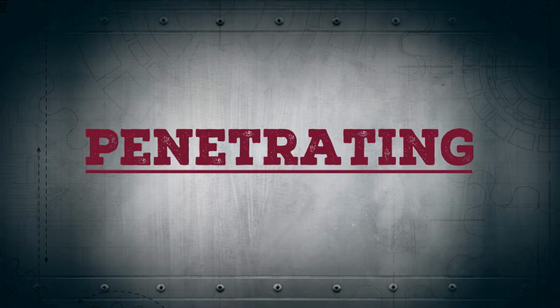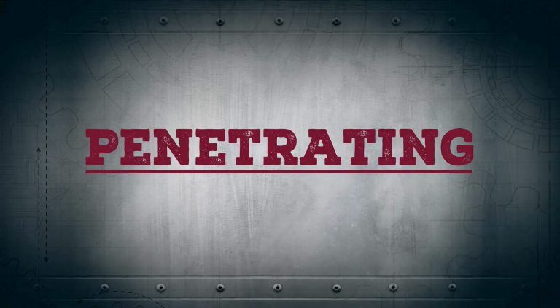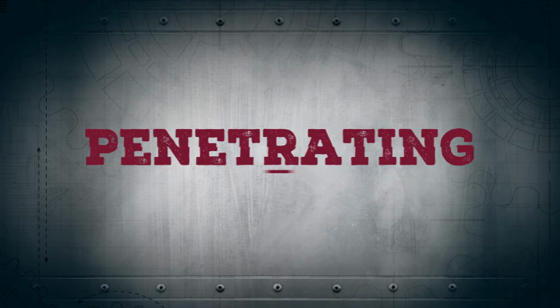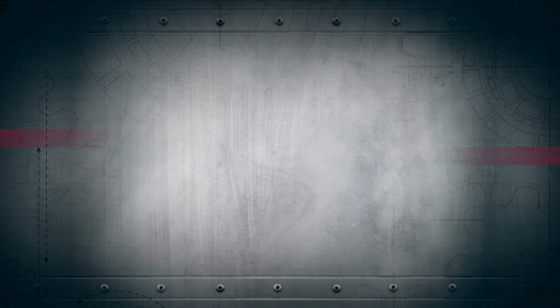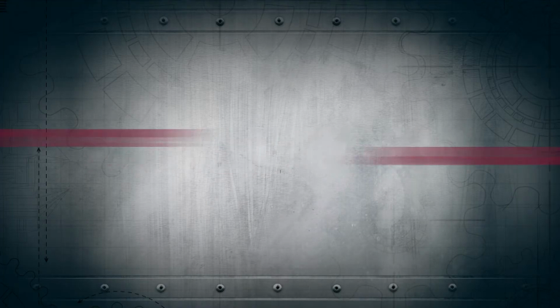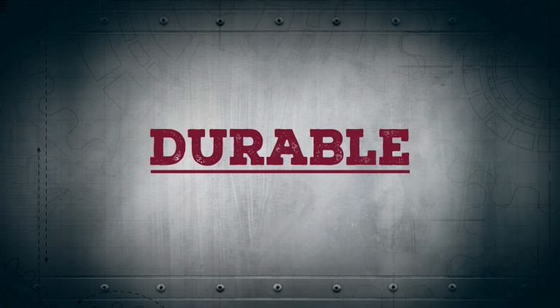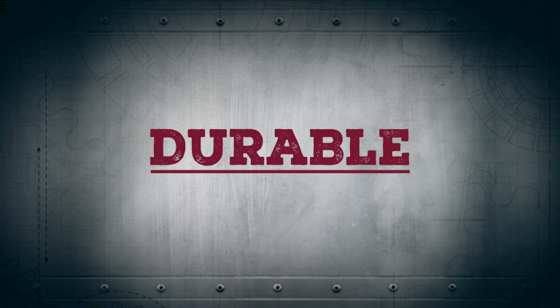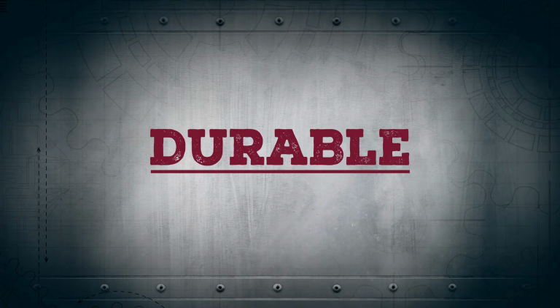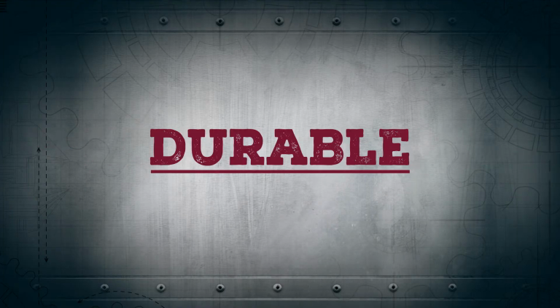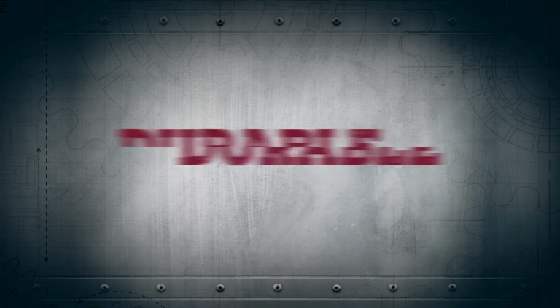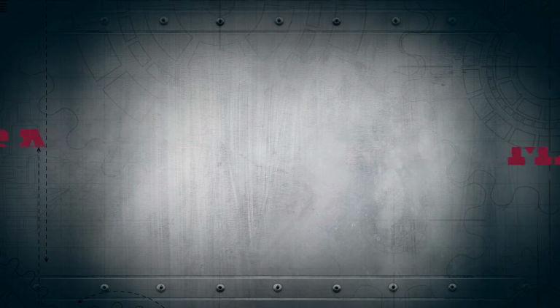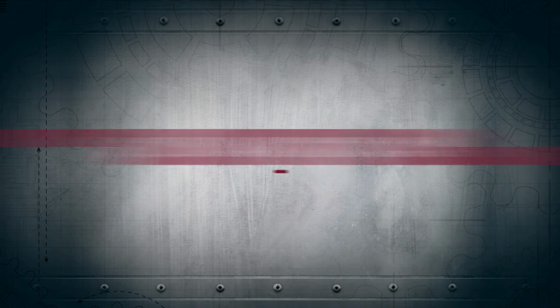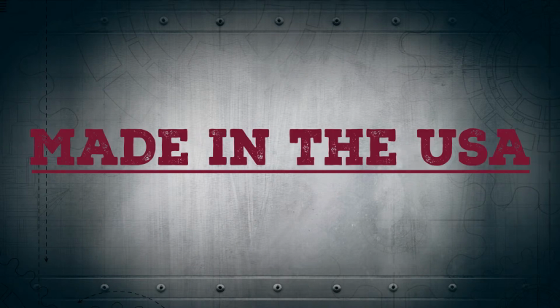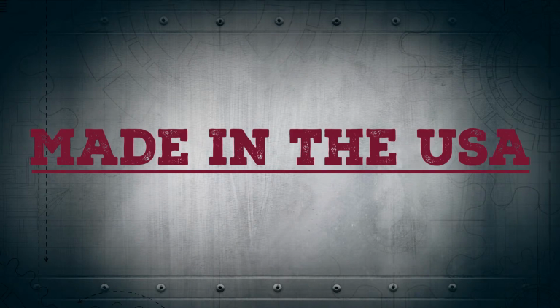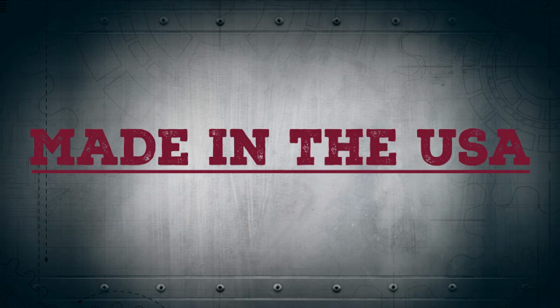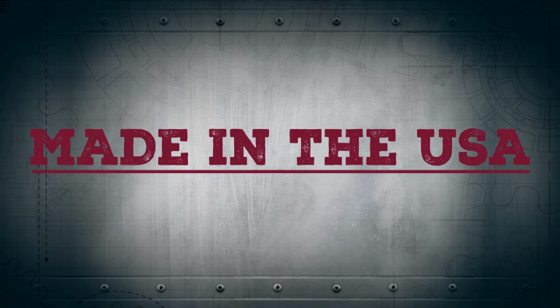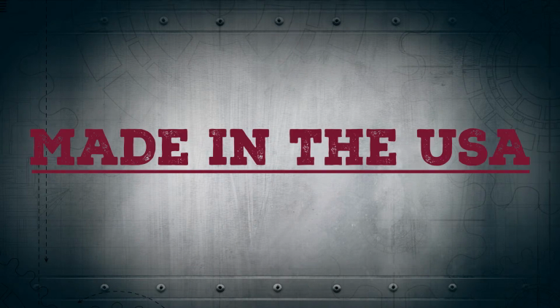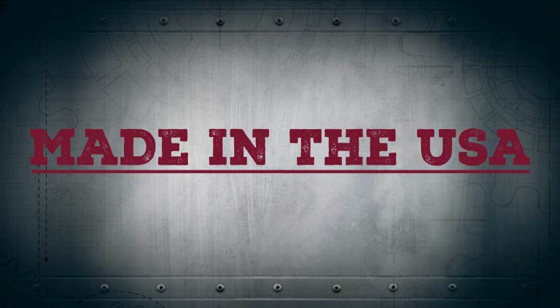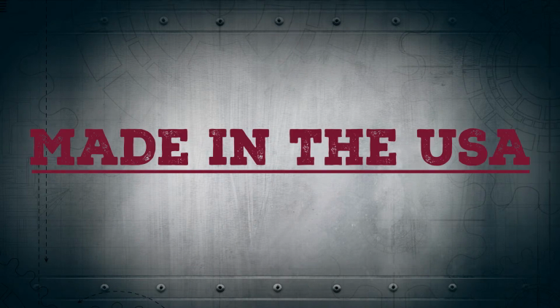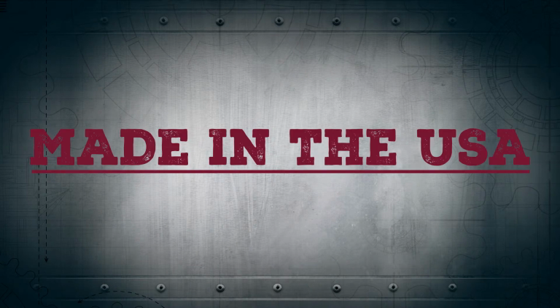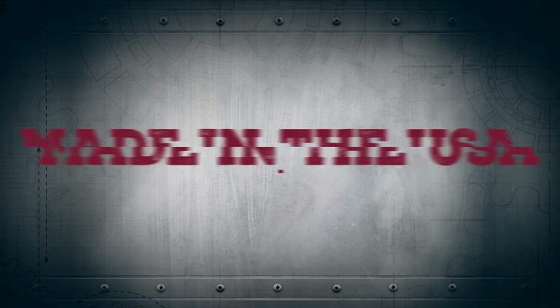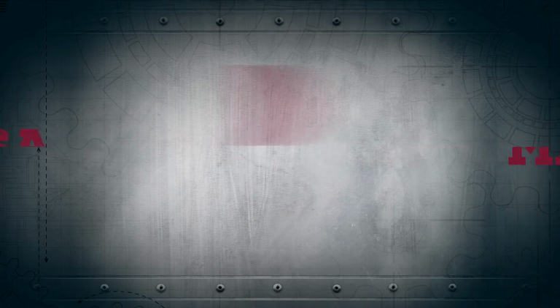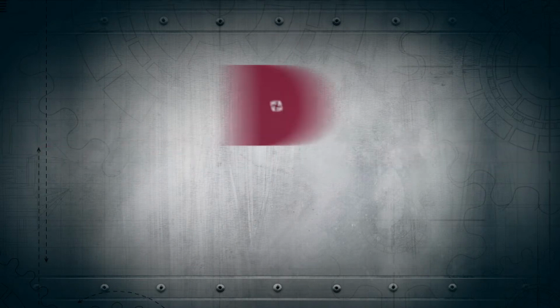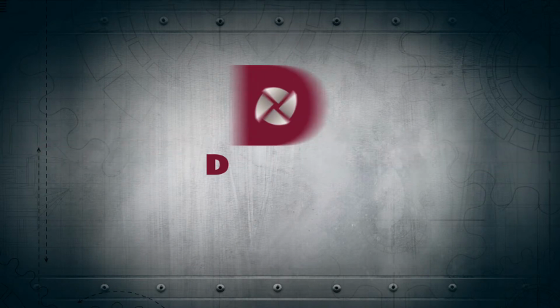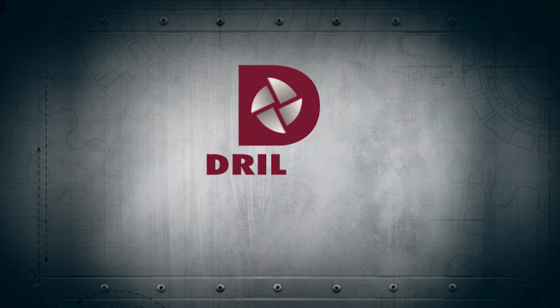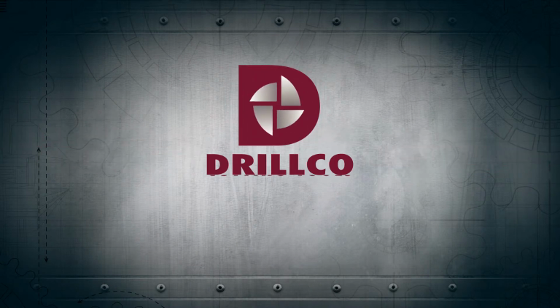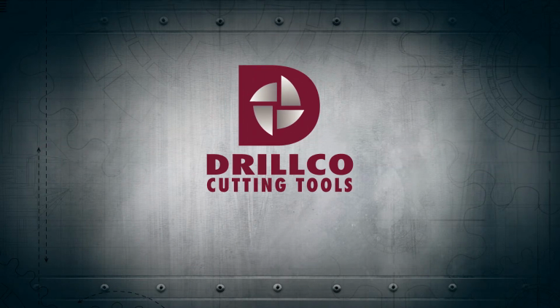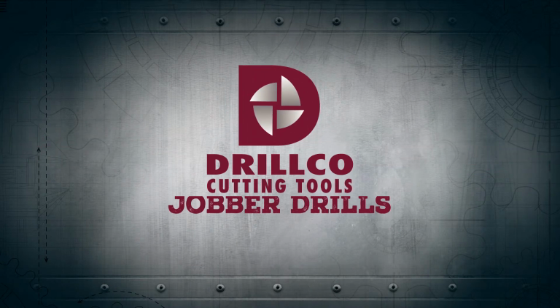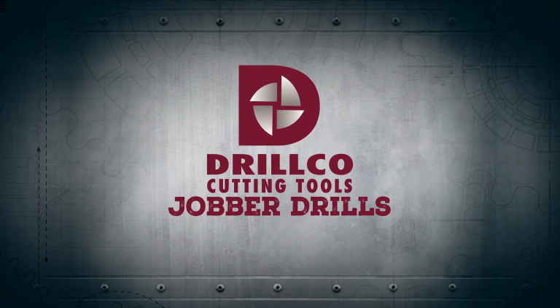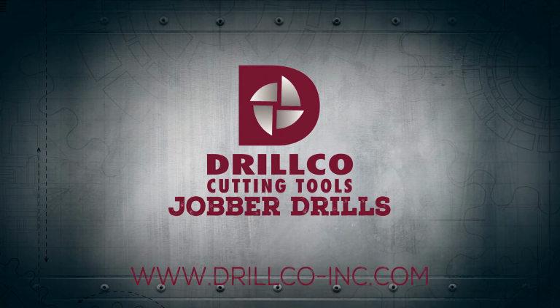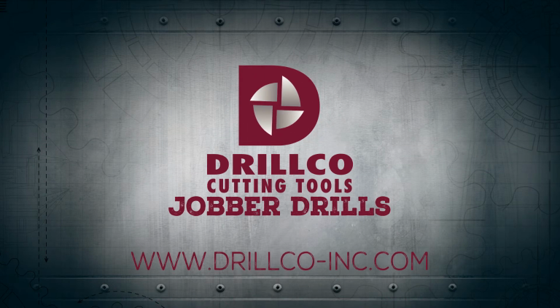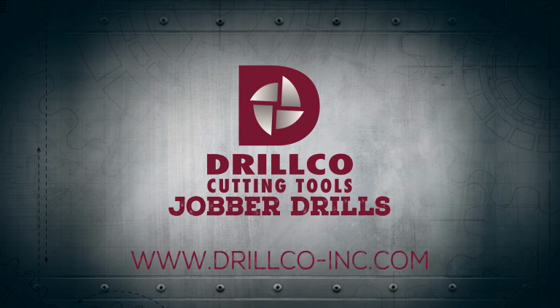Penetrating, durable, and made in the USA — Nitro Jobber Drills, from DrillCo.